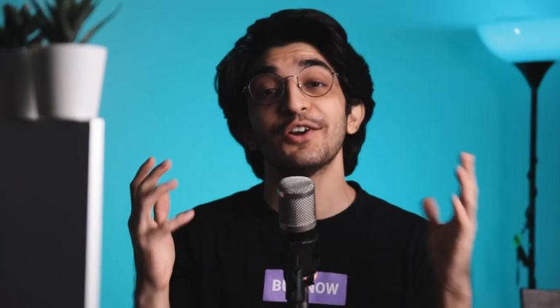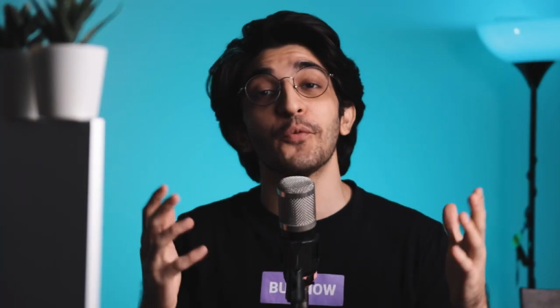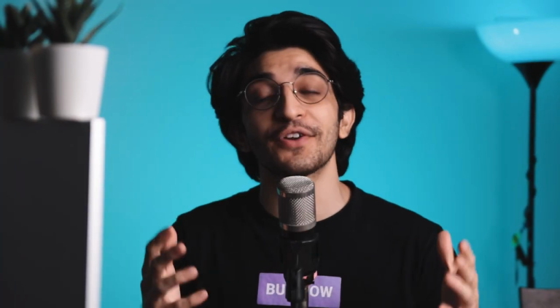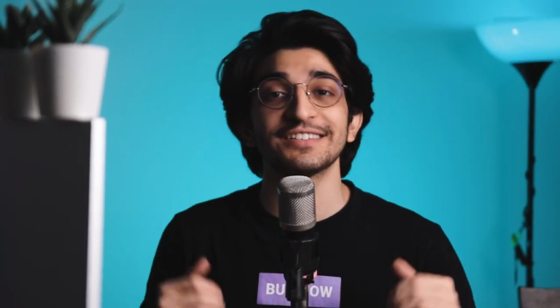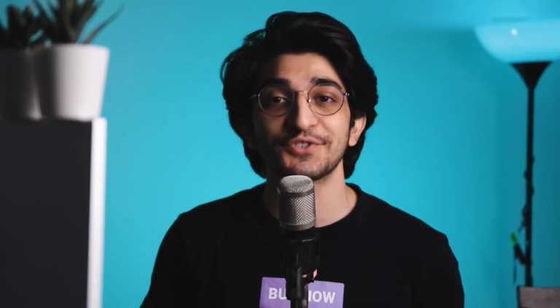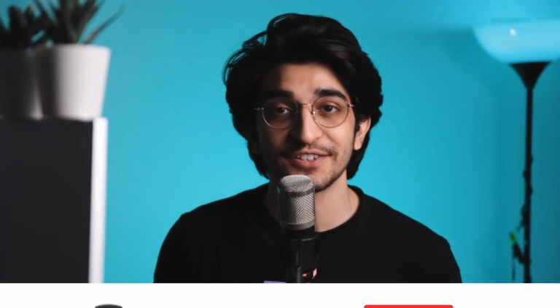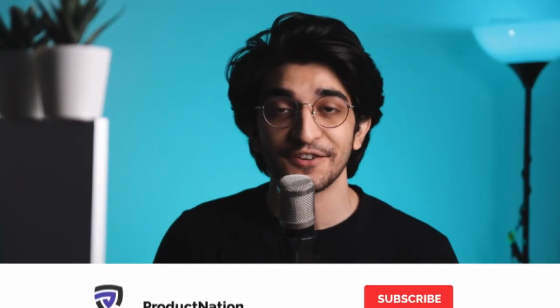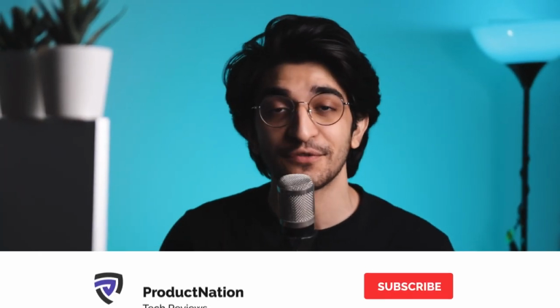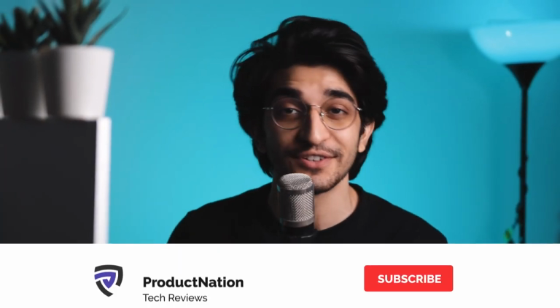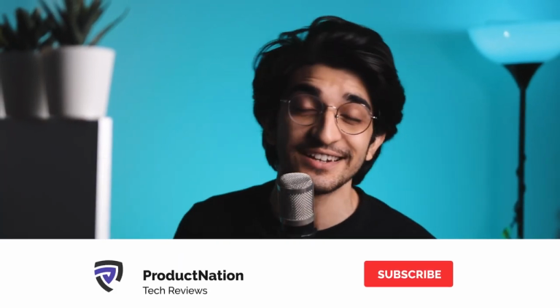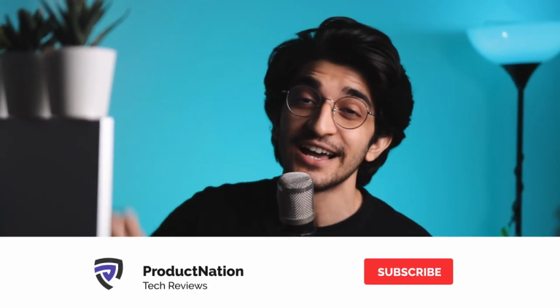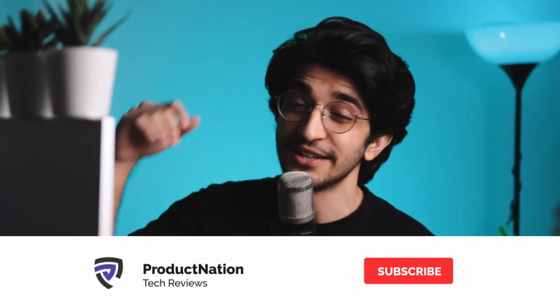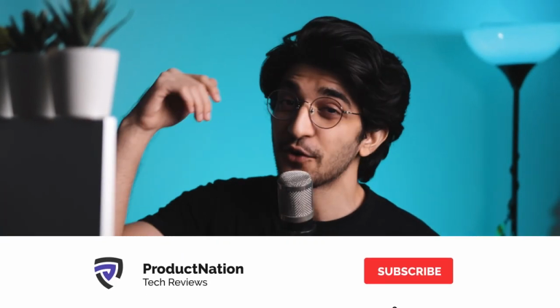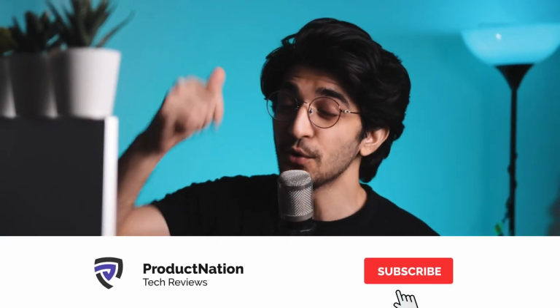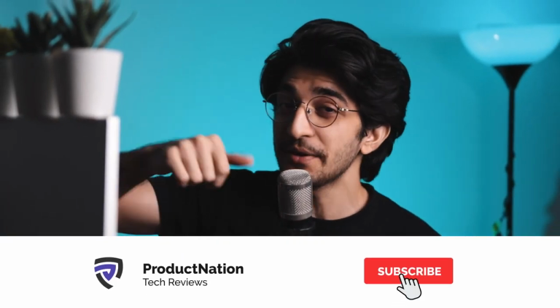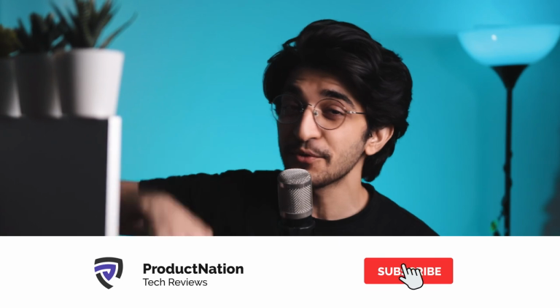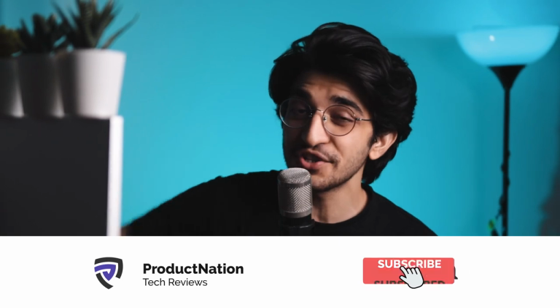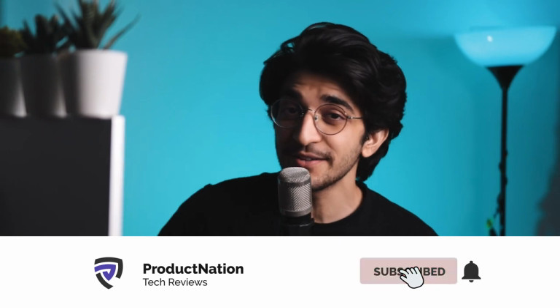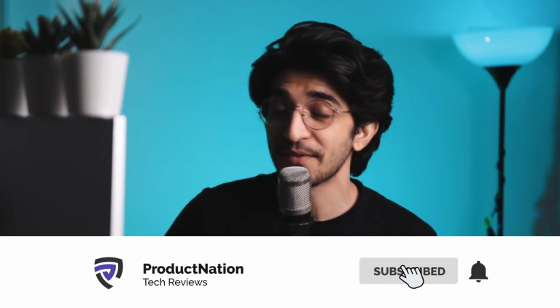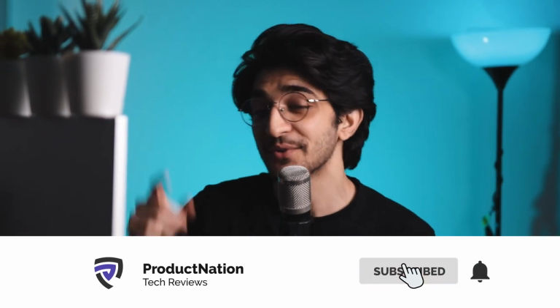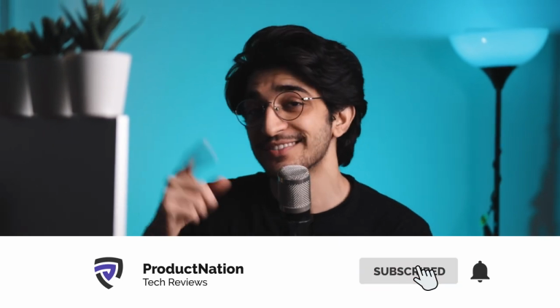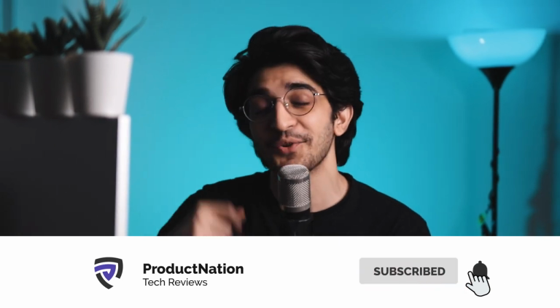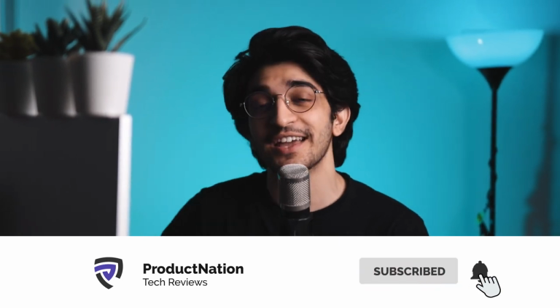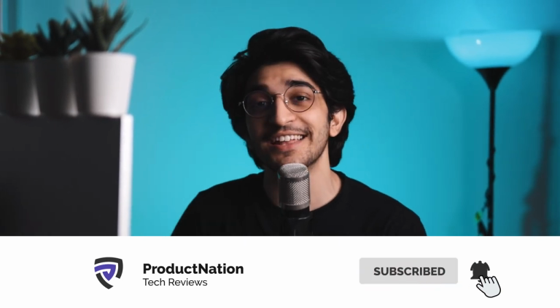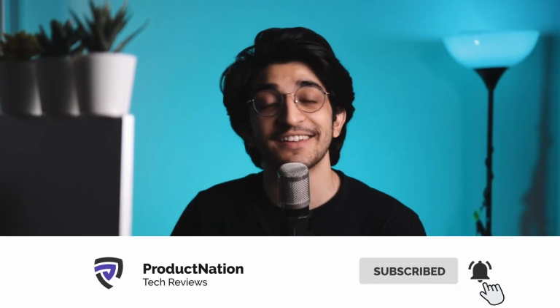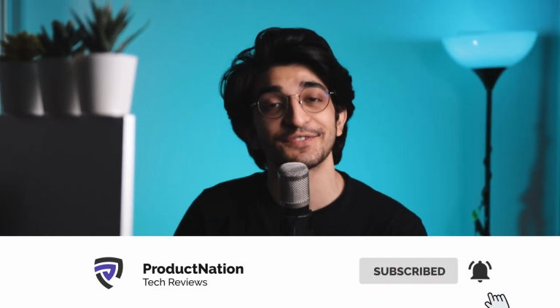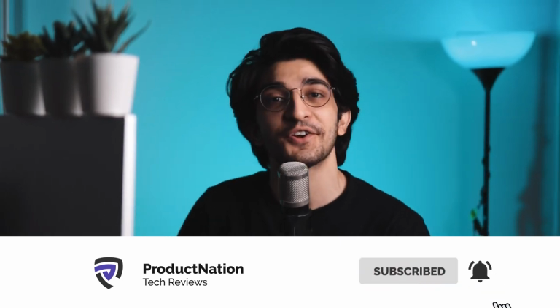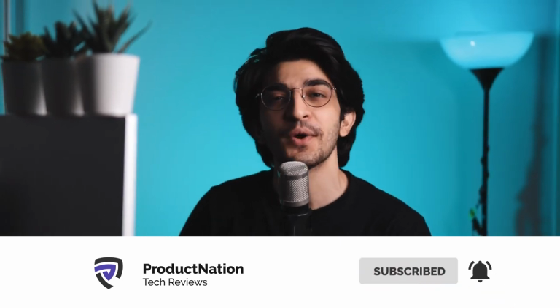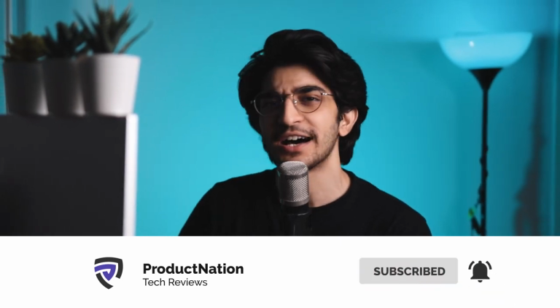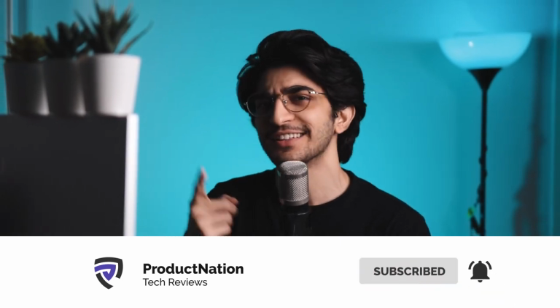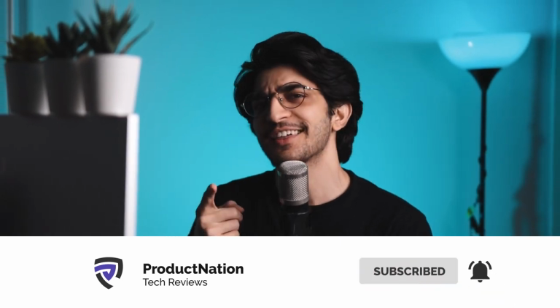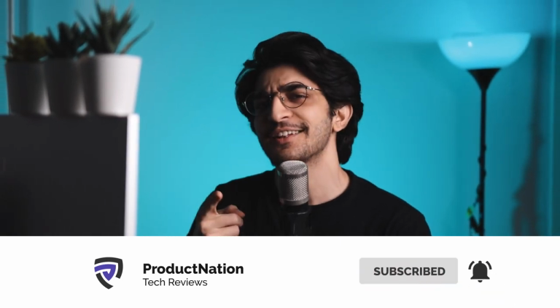Really hope you guys enjoyed this video. If you did, a like would be appreciated and we'll see you again in the next video. Until then.